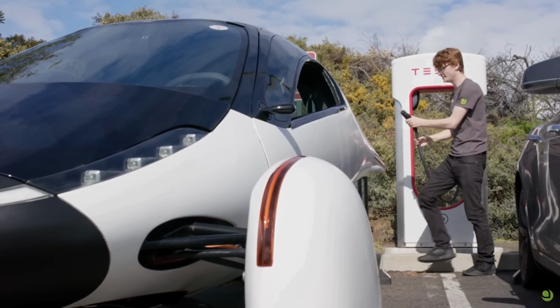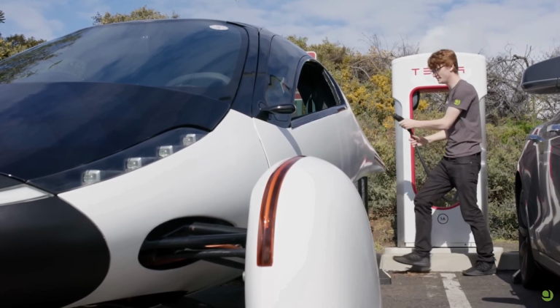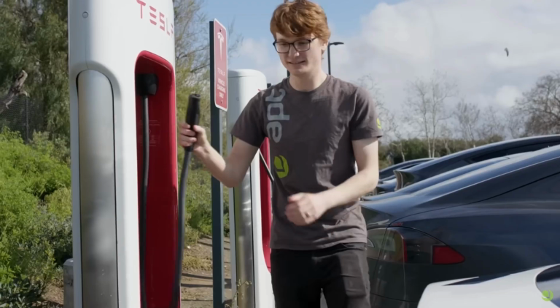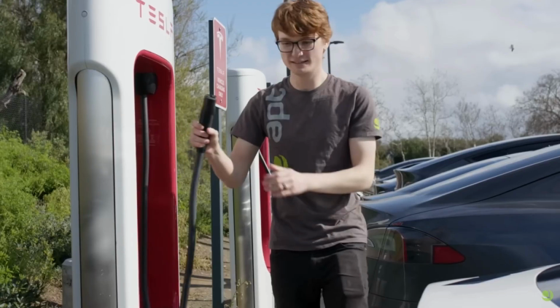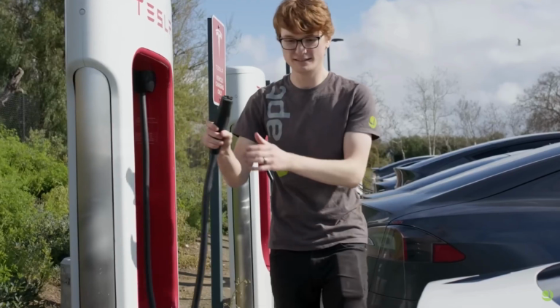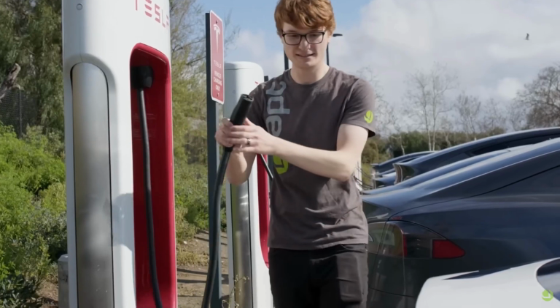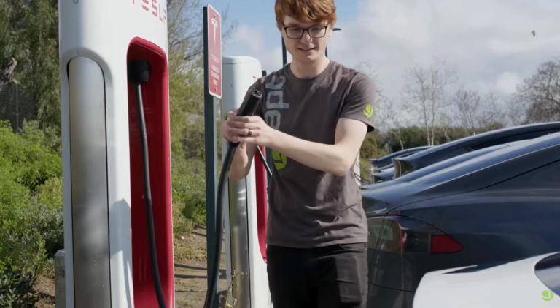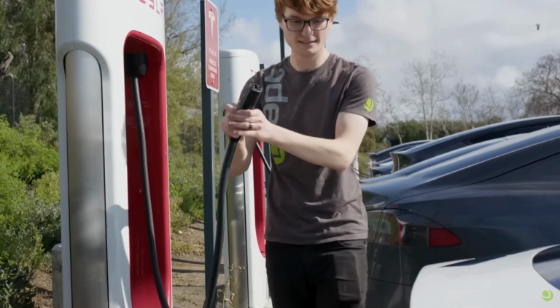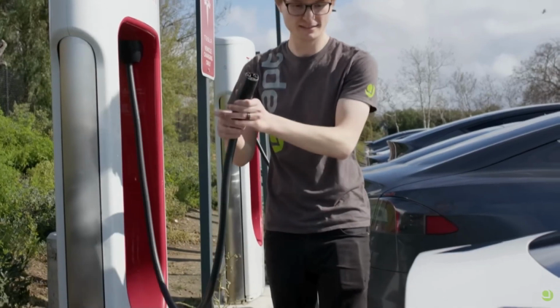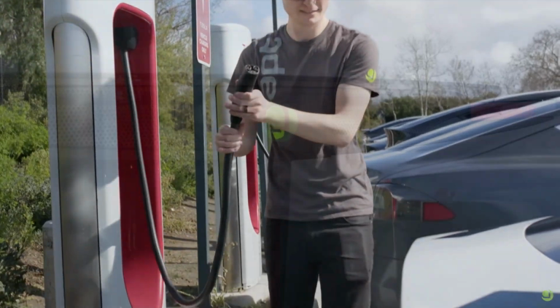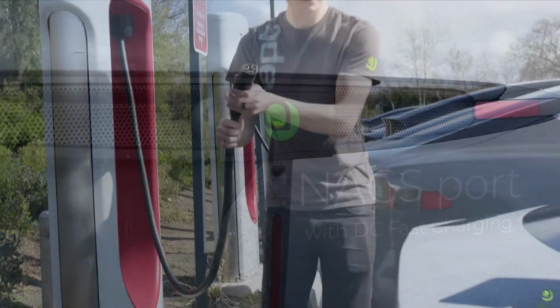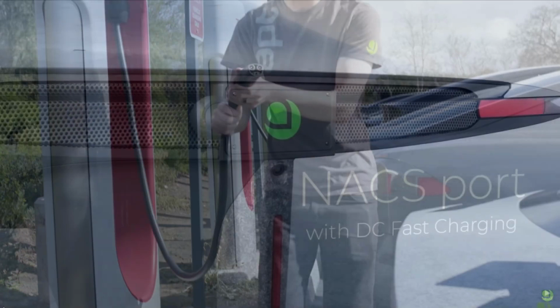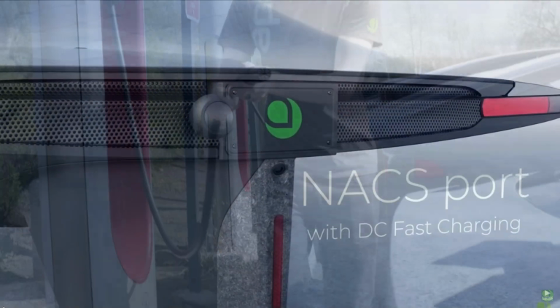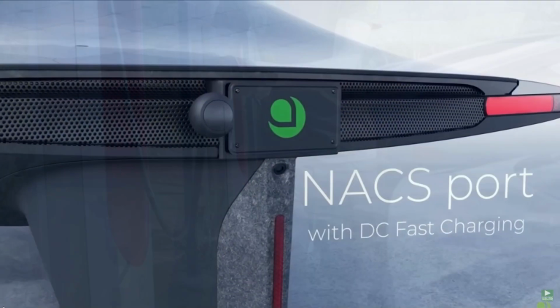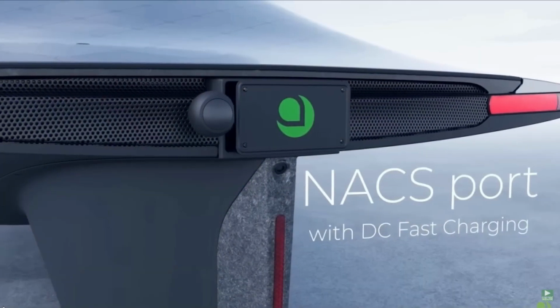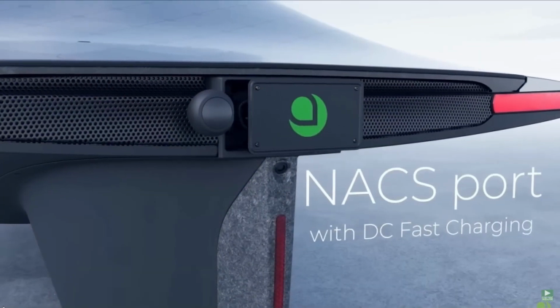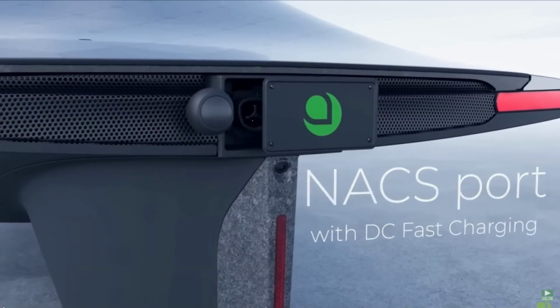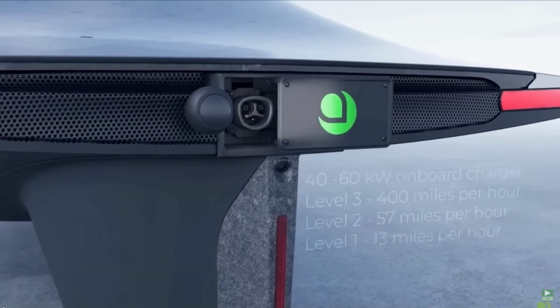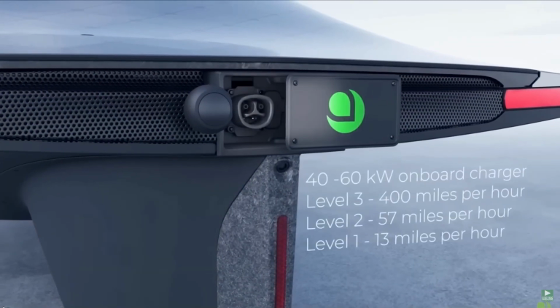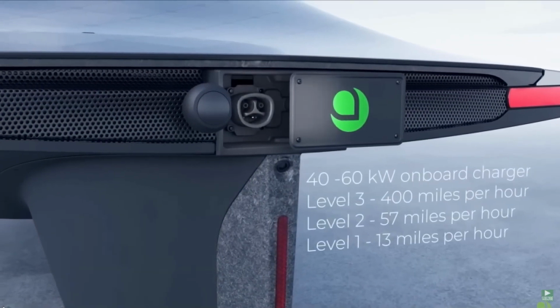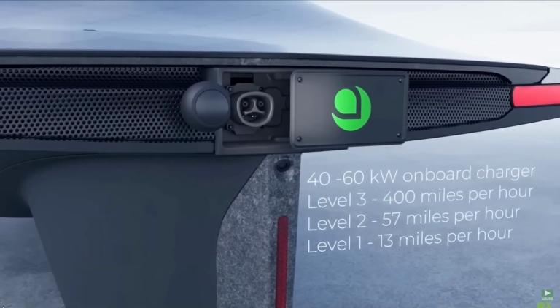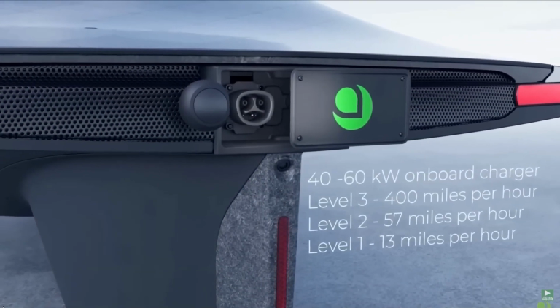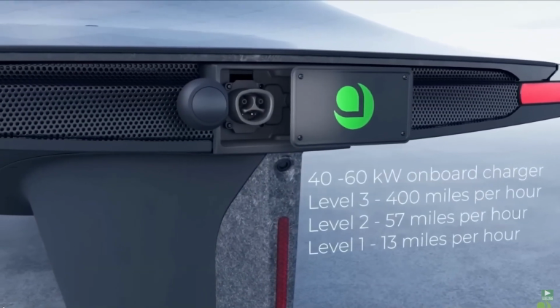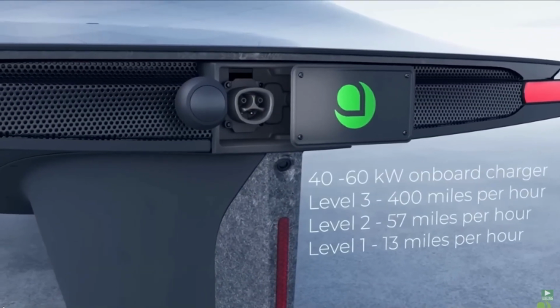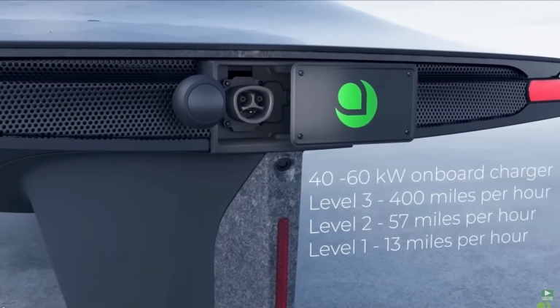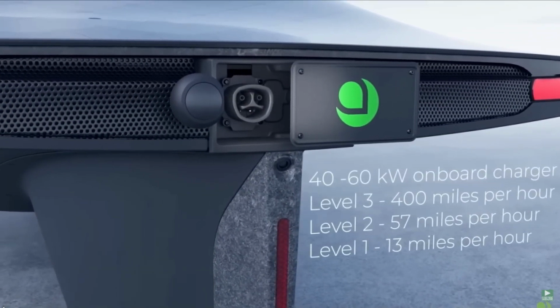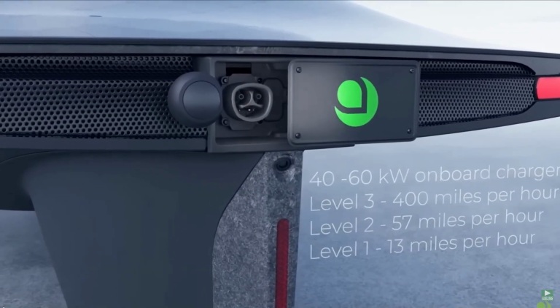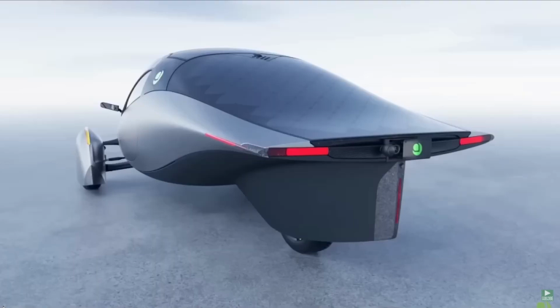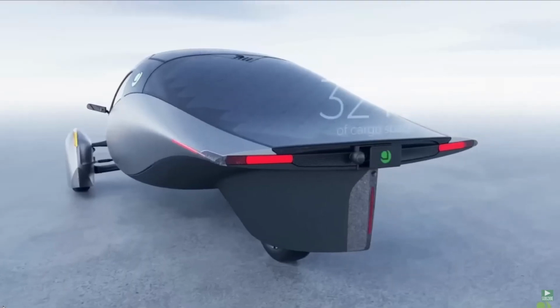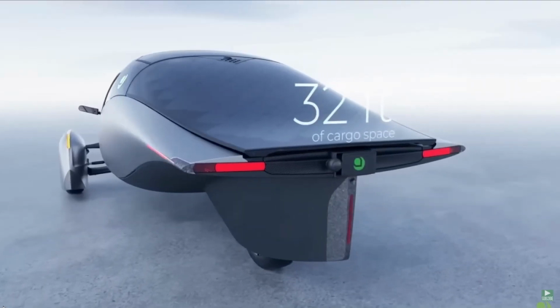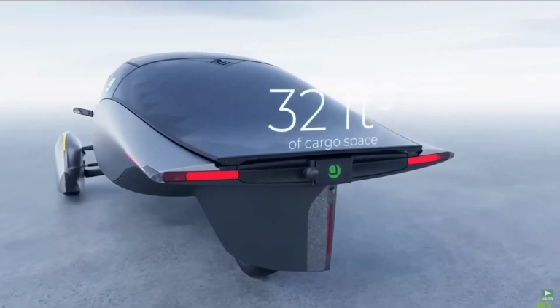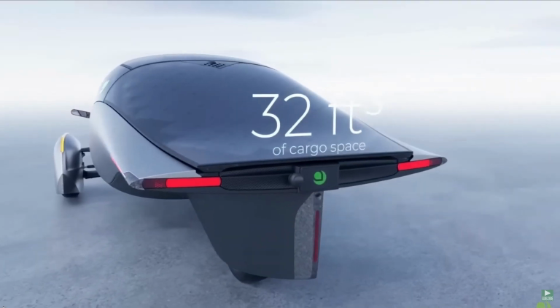The launch price is planned to start at $33,200, with deliveries scheduled for later this year or in 2024.